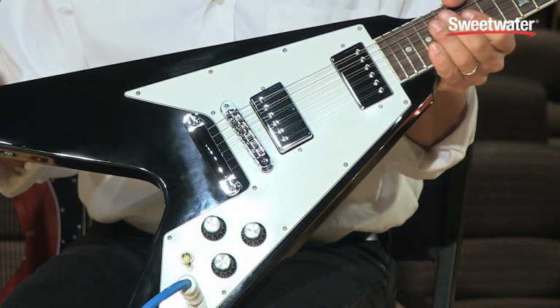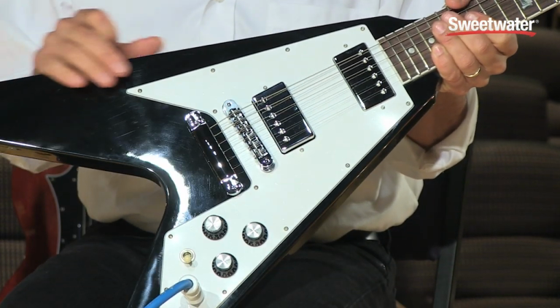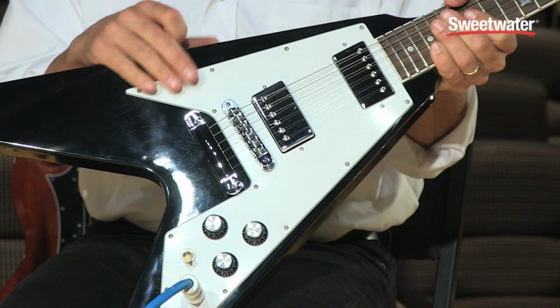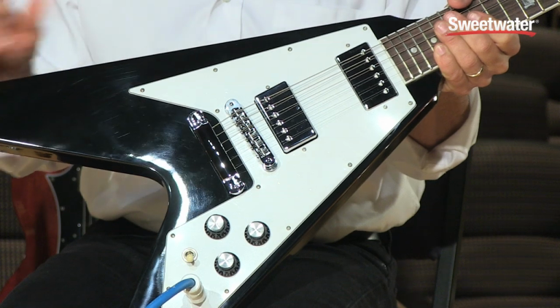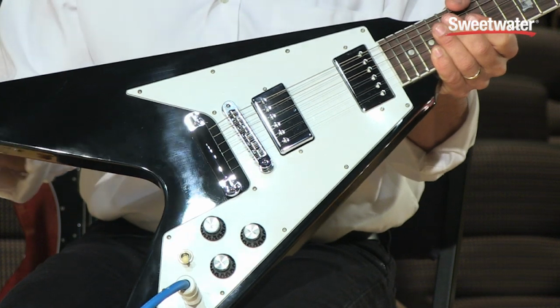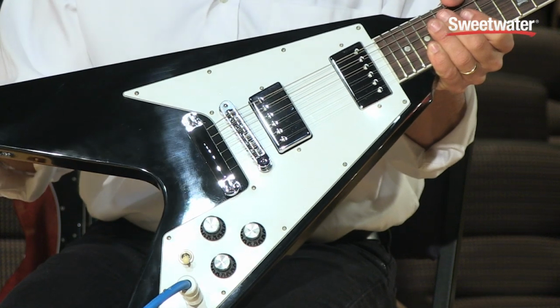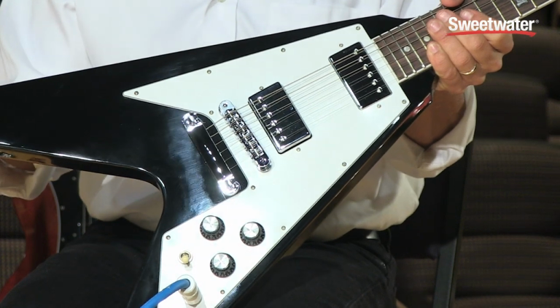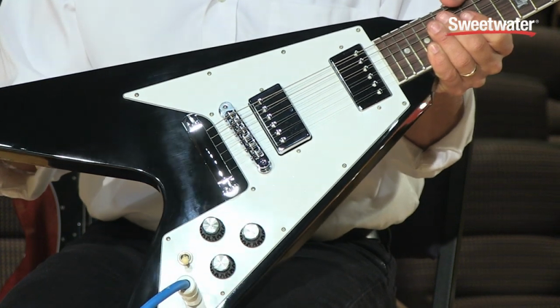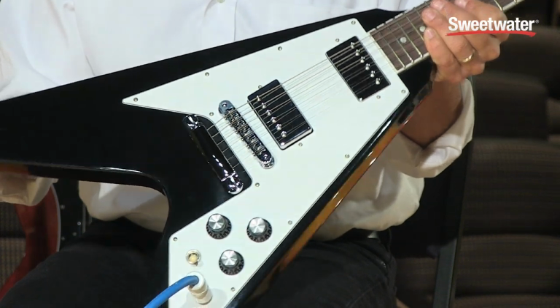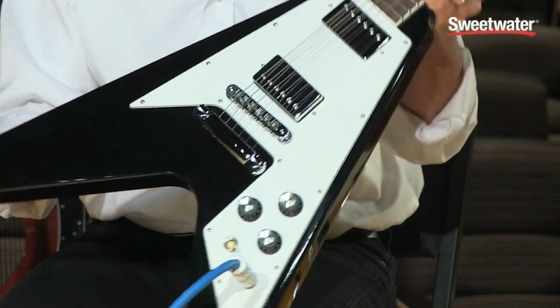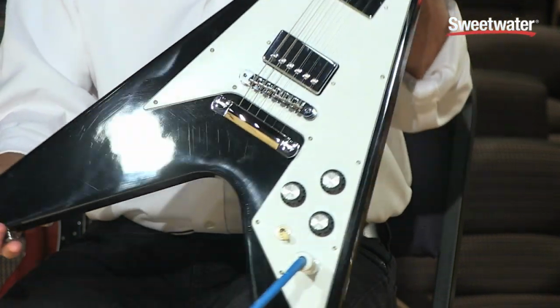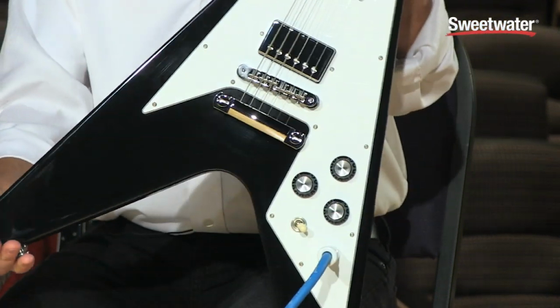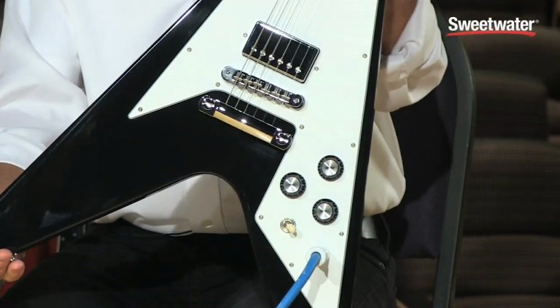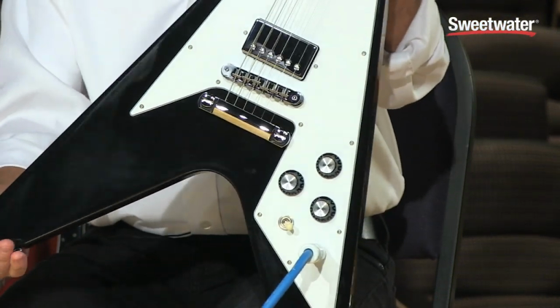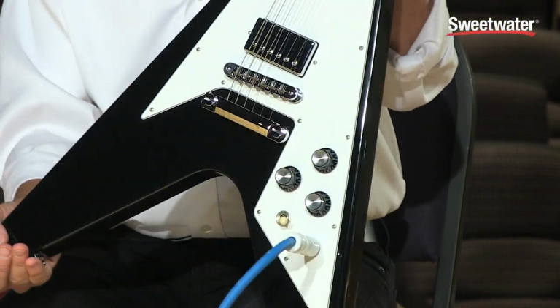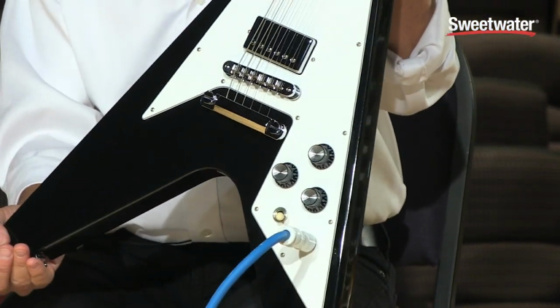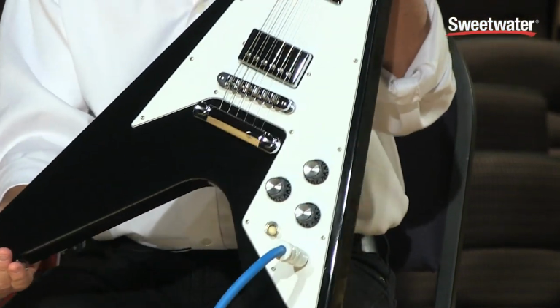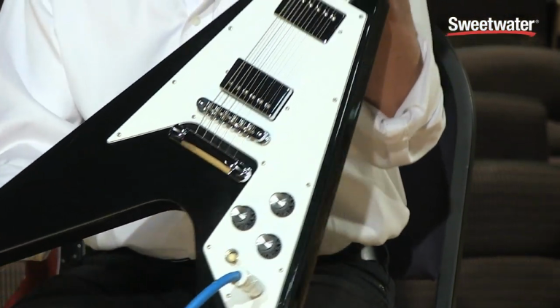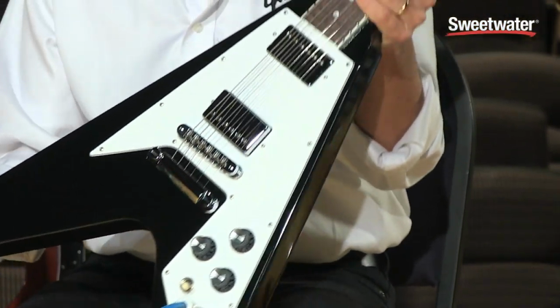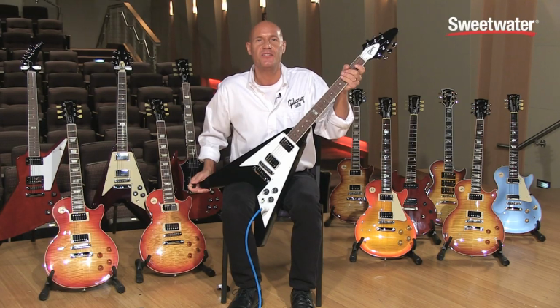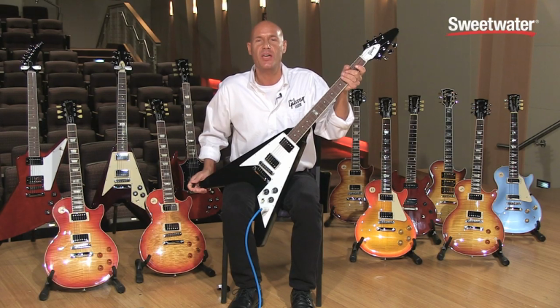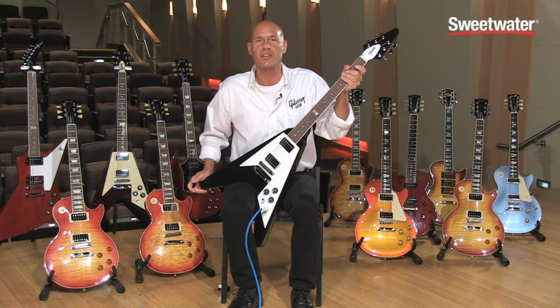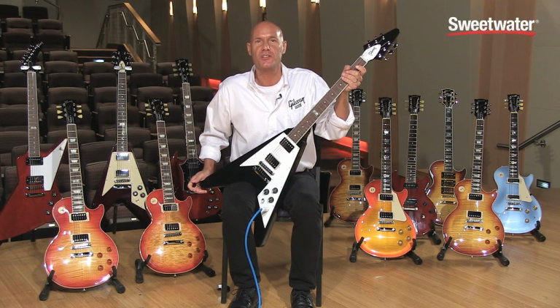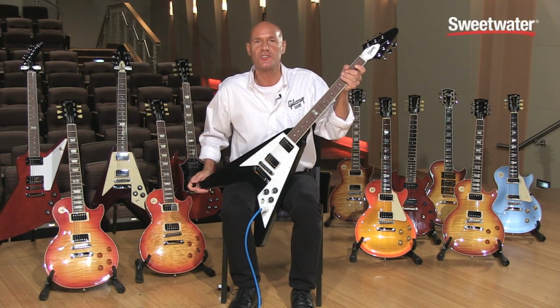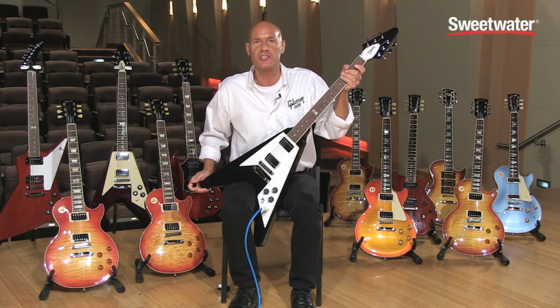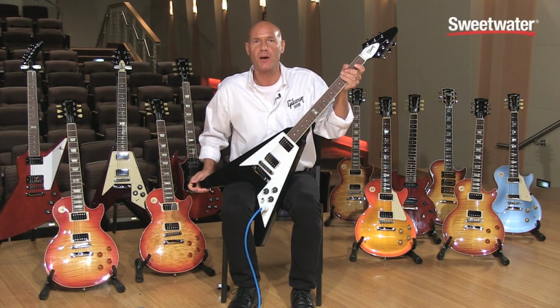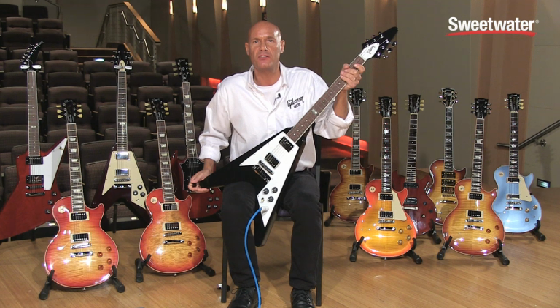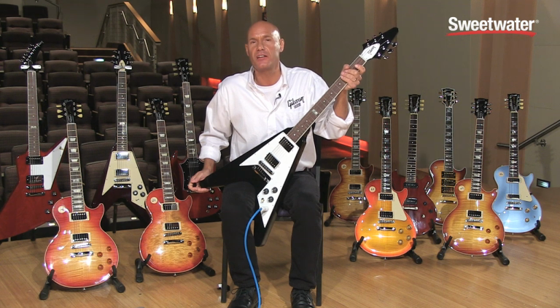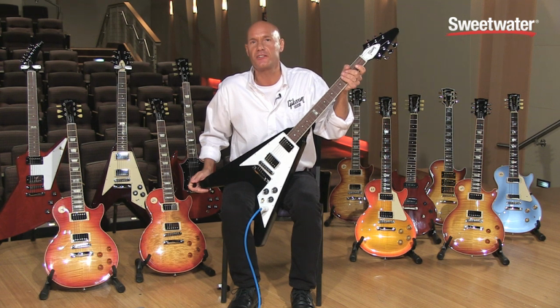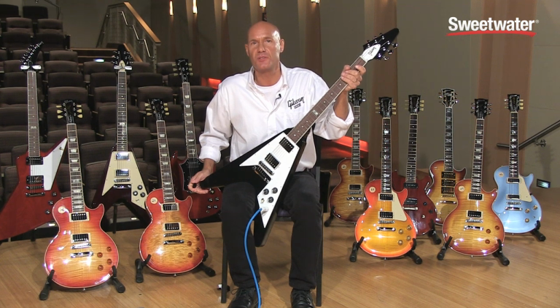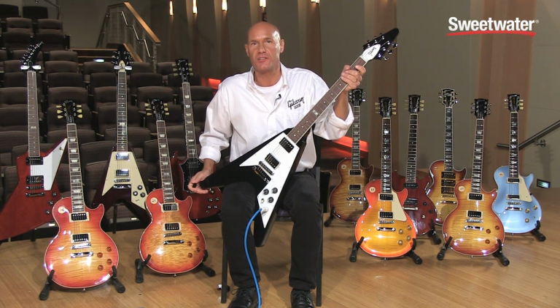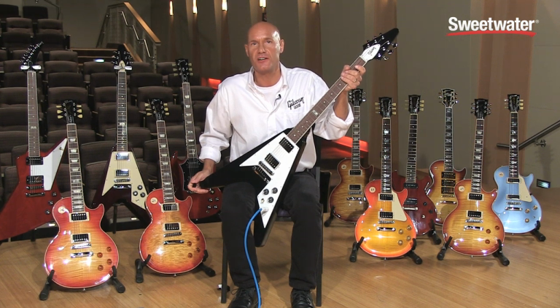Lastly, it features a 4-ply white vintage style pickguard. If you have any questions on this model or any other Gibson guitars, please contact your Sweetwater sales engineer.